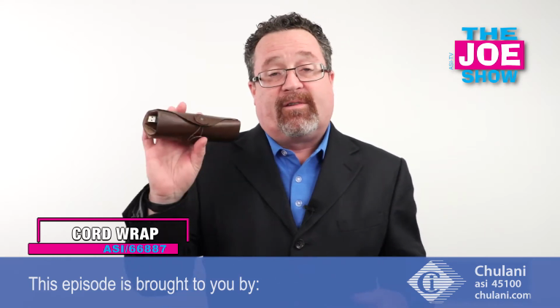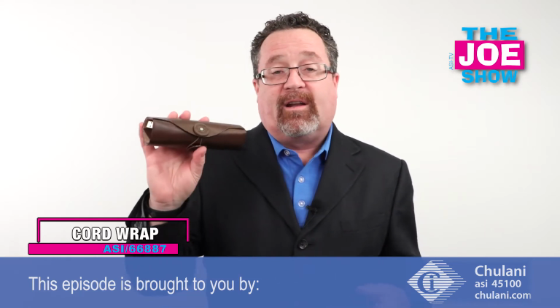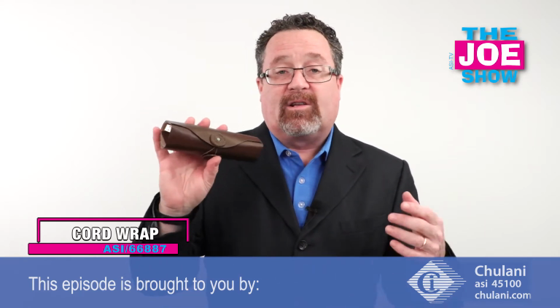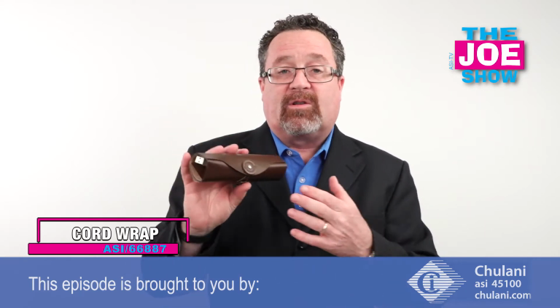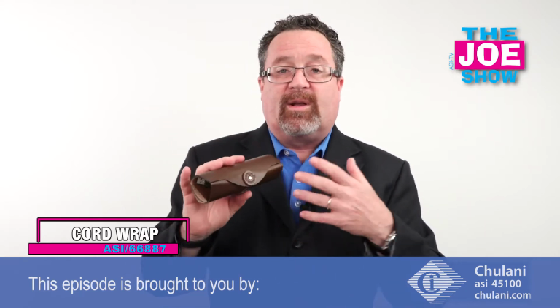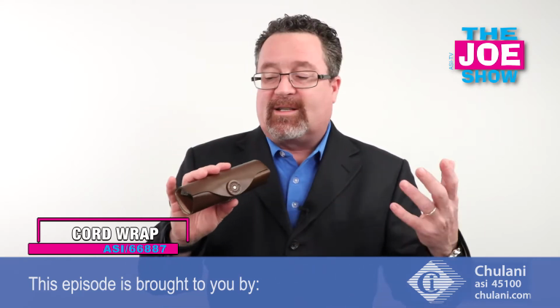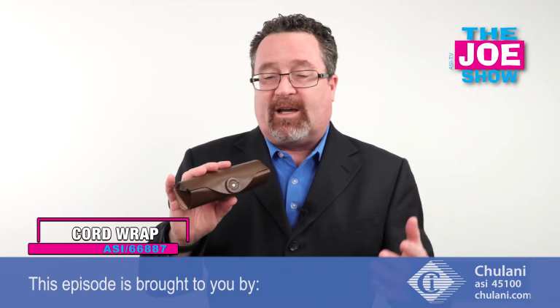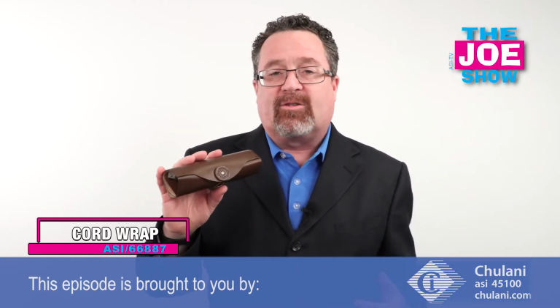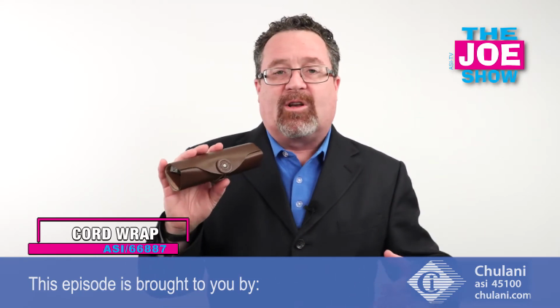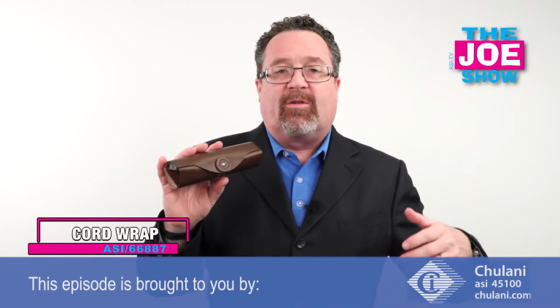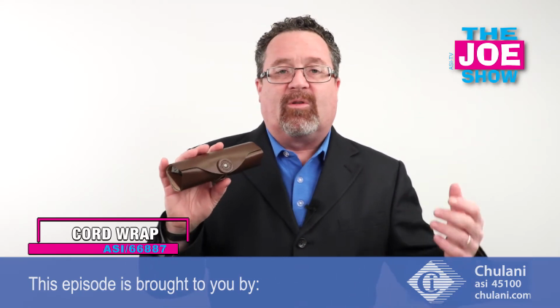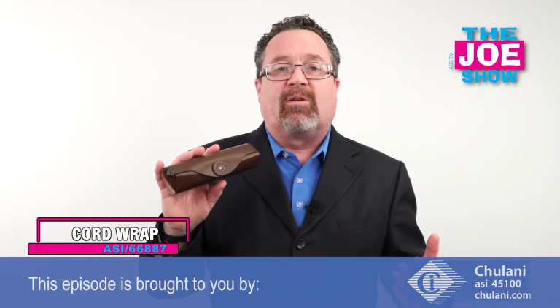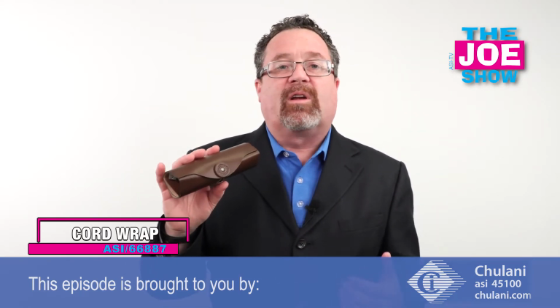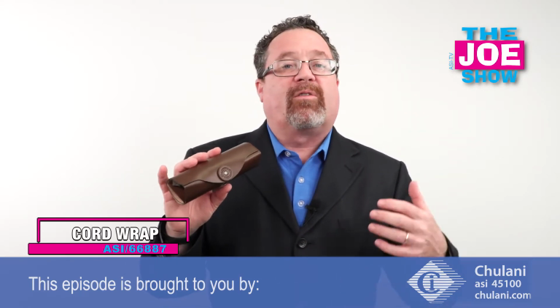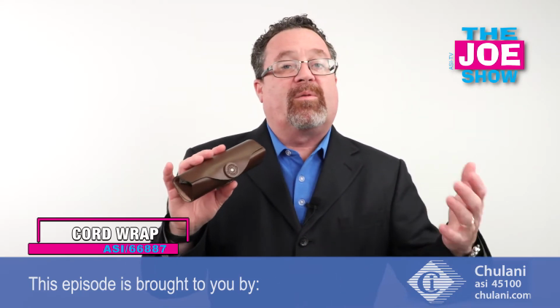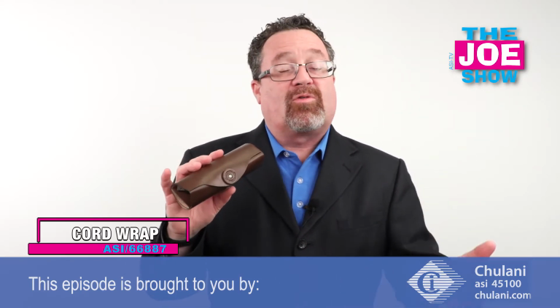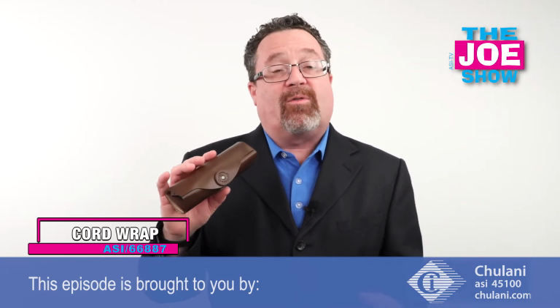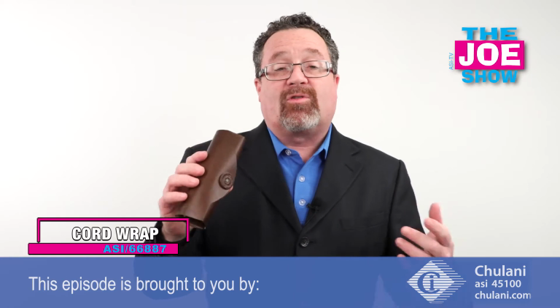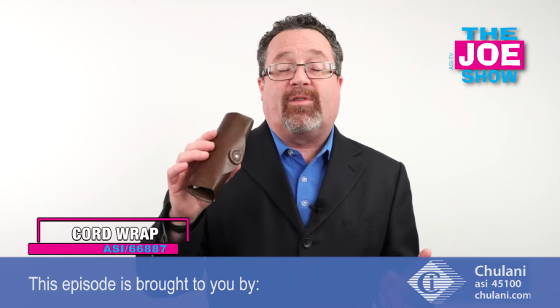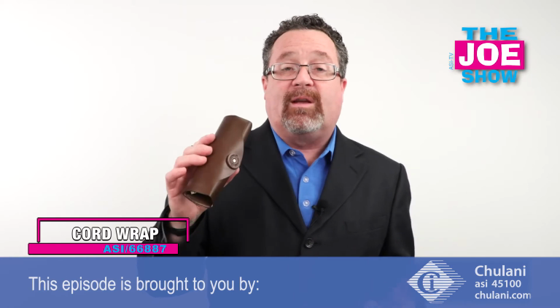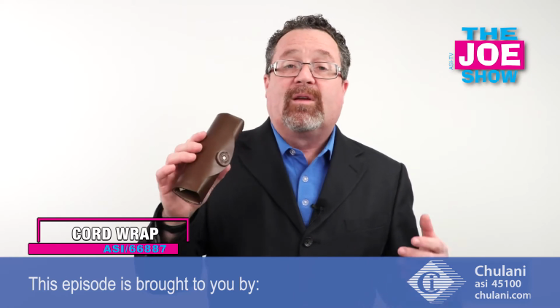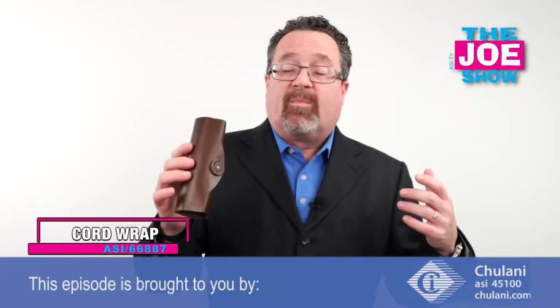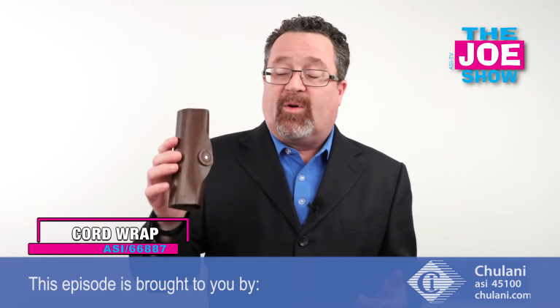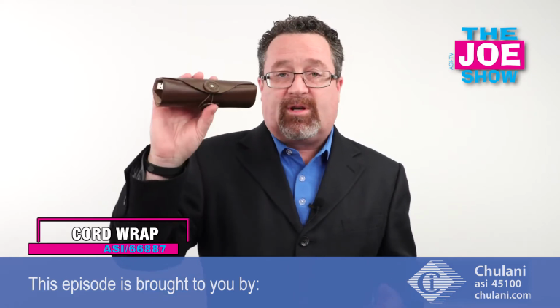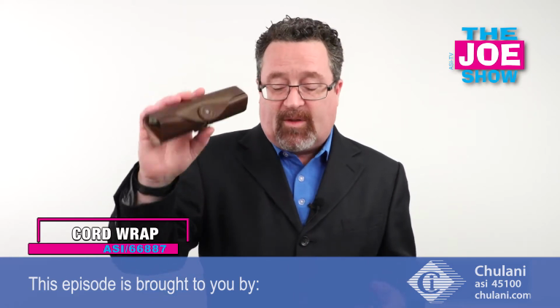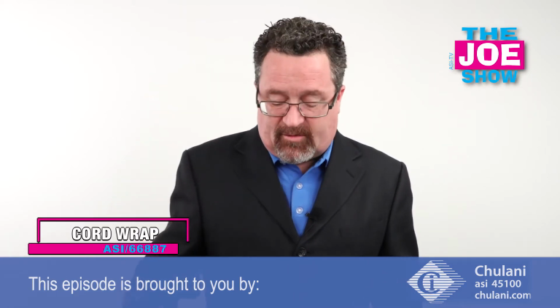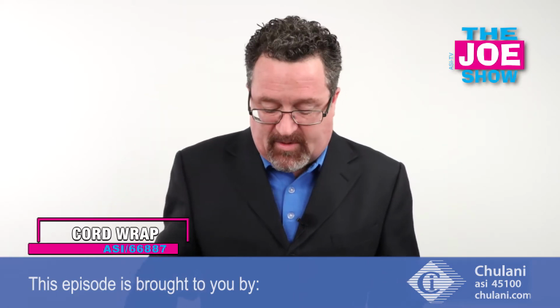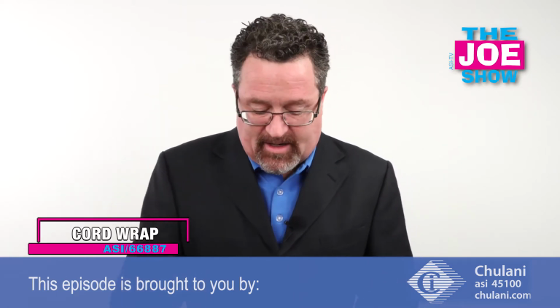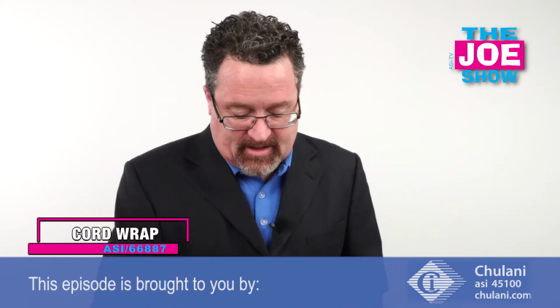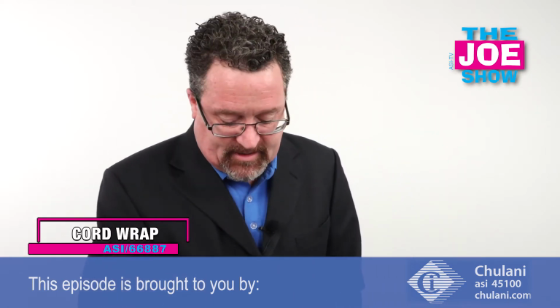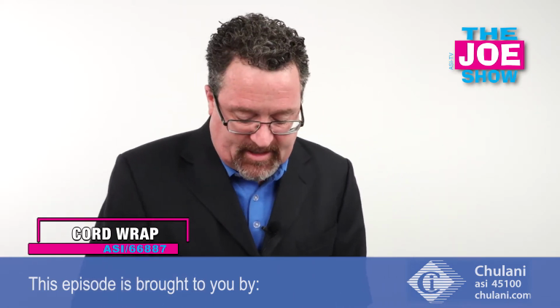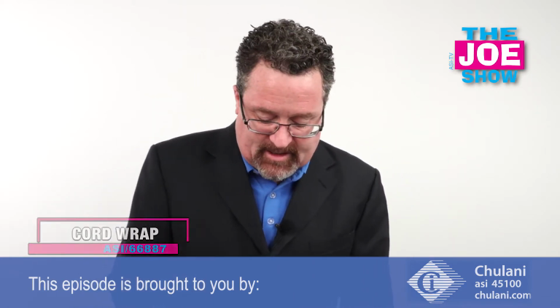Very nice look to it. It's leather, so if you're looking for a gift for anyone who travels or for a travel-themed promotion, this would be a nice idea.